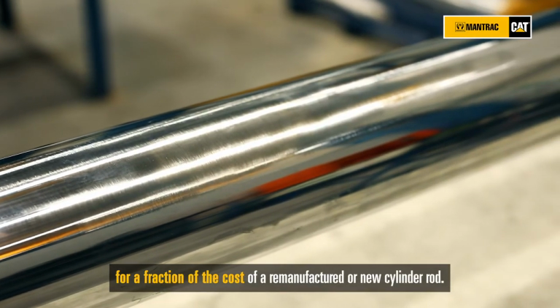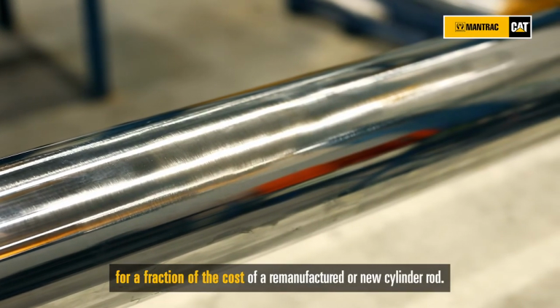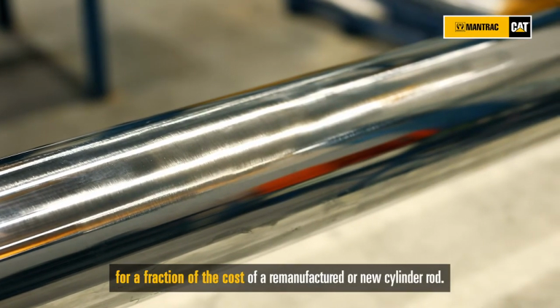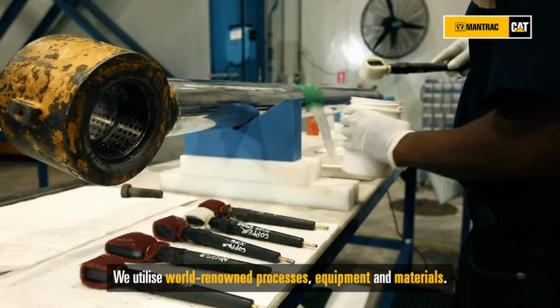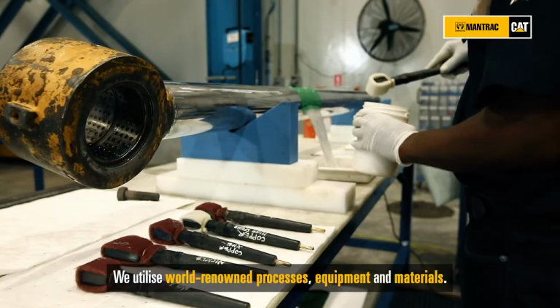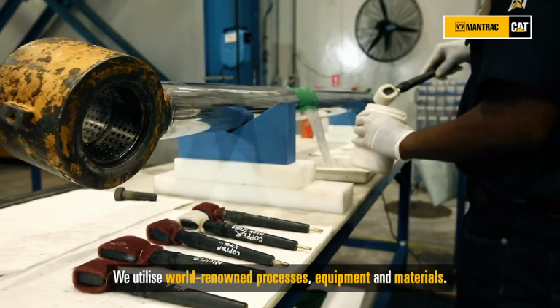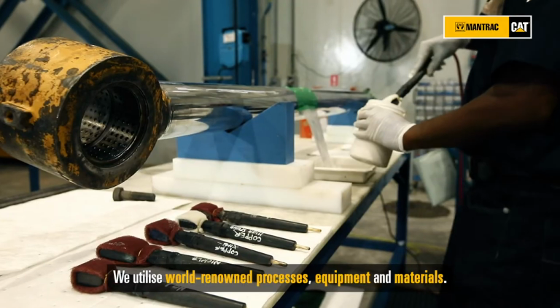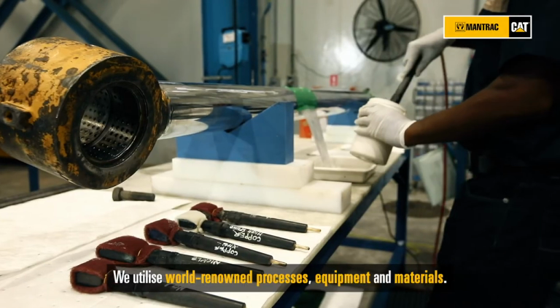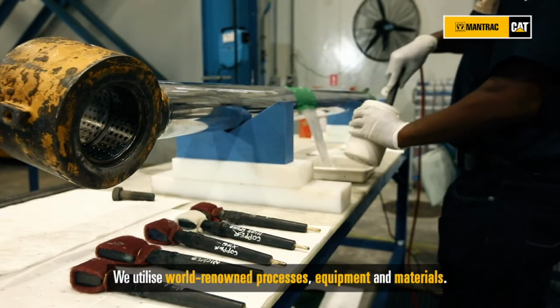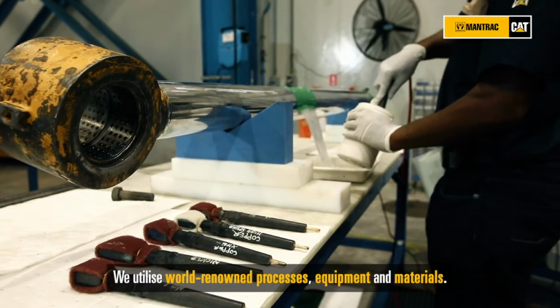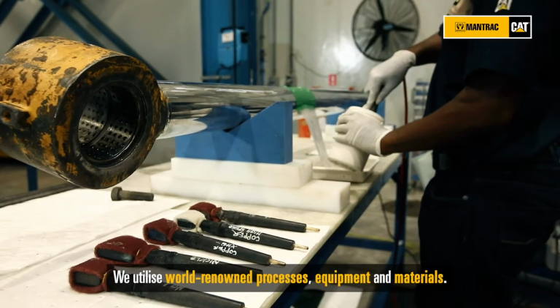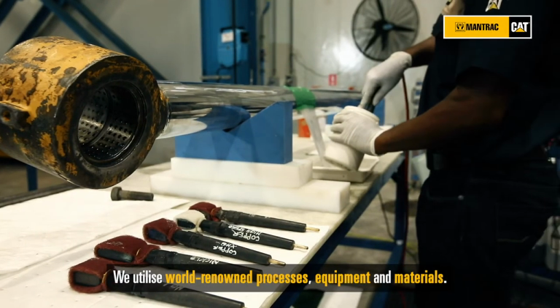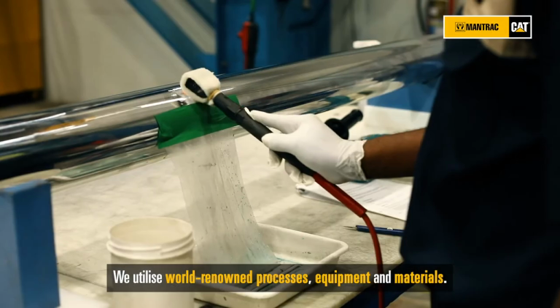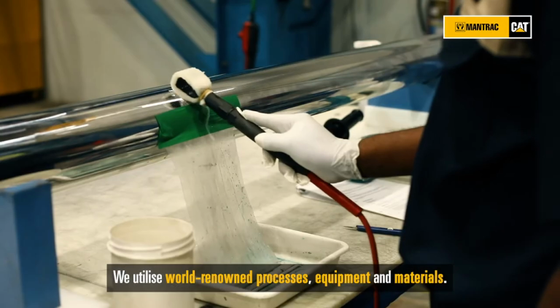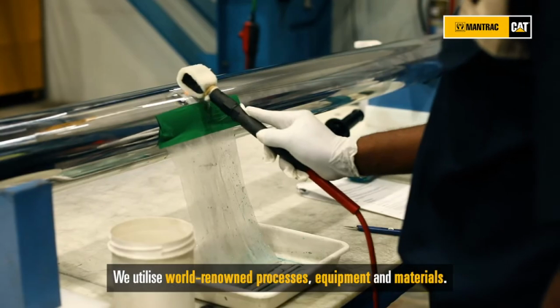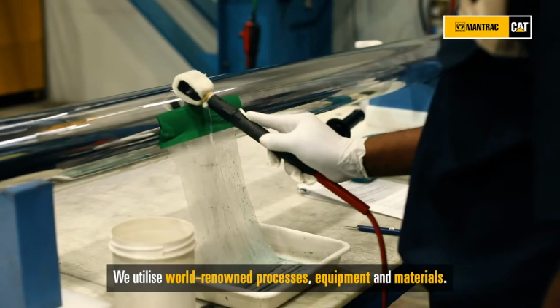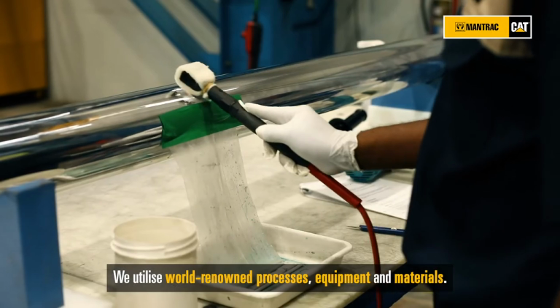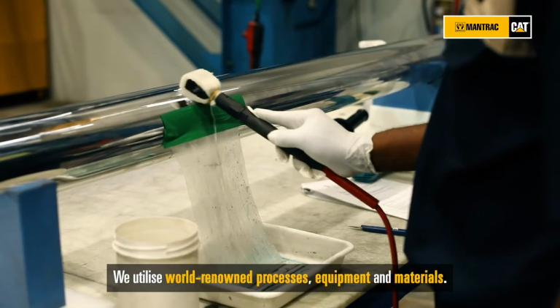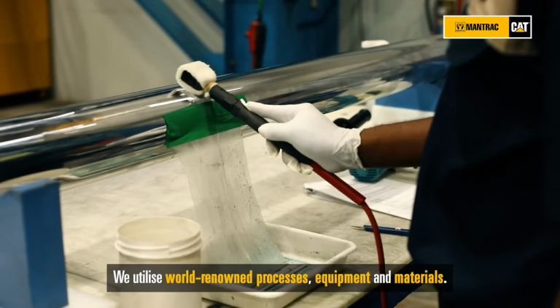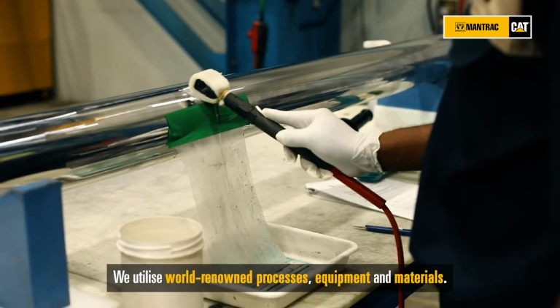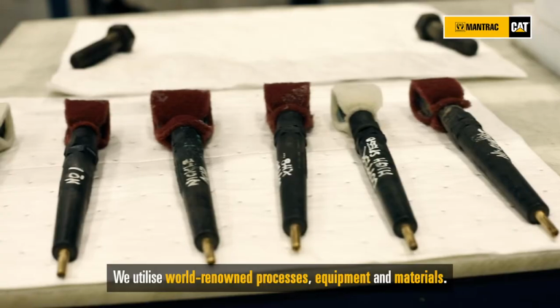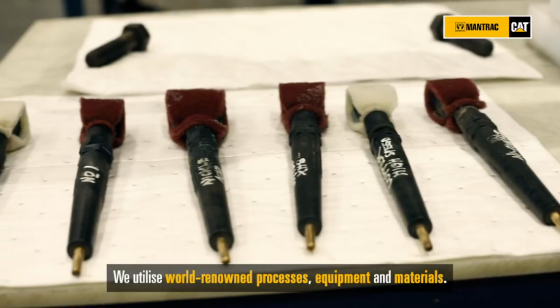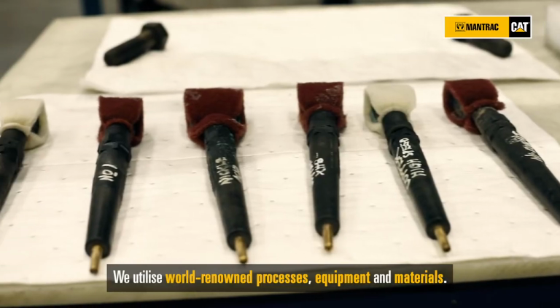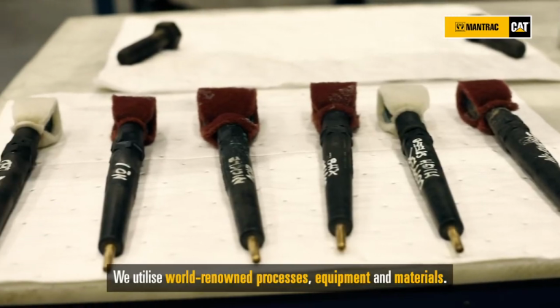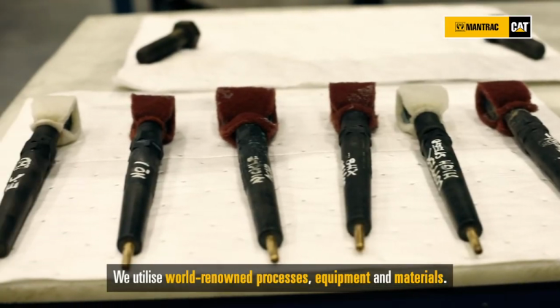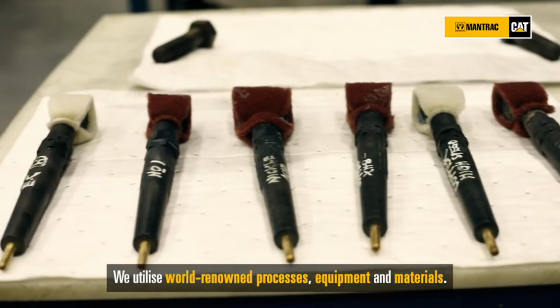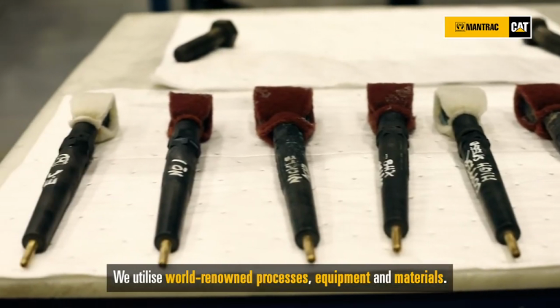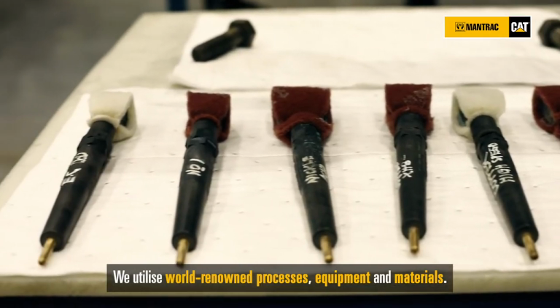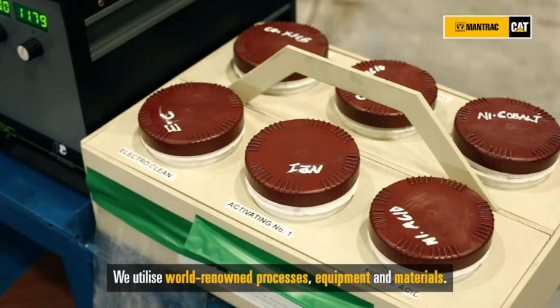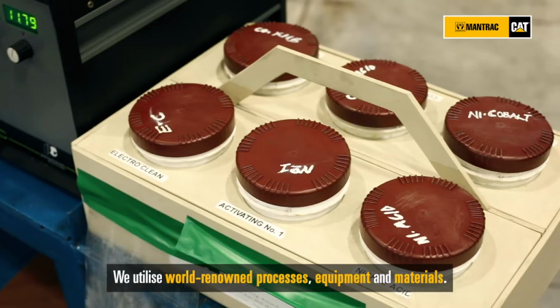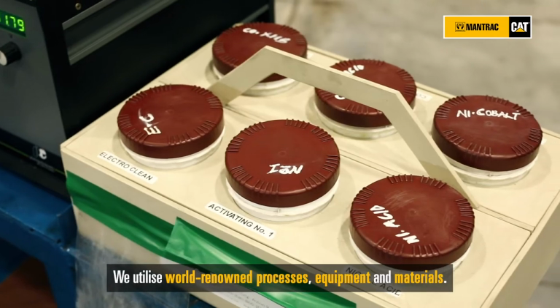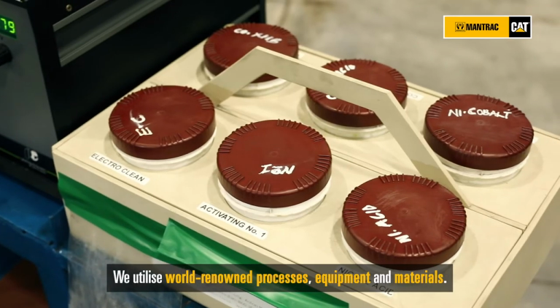We utilize world-renowned processes, equipment and materials.